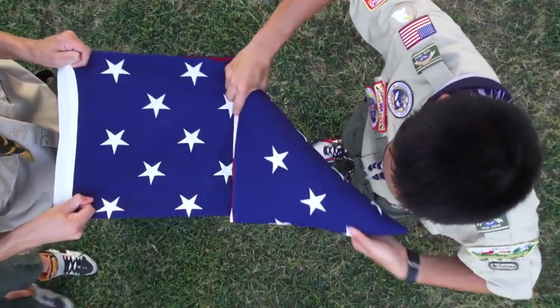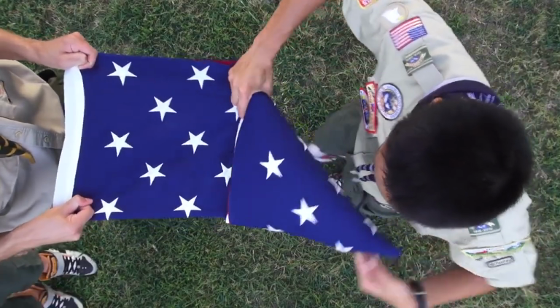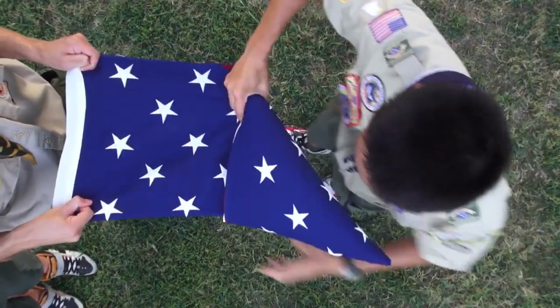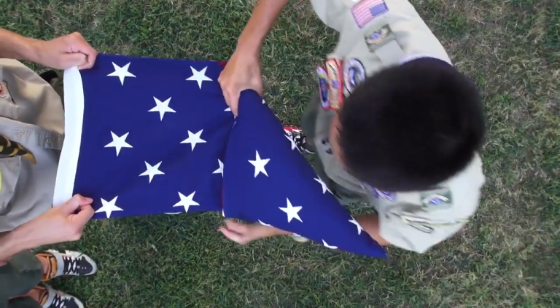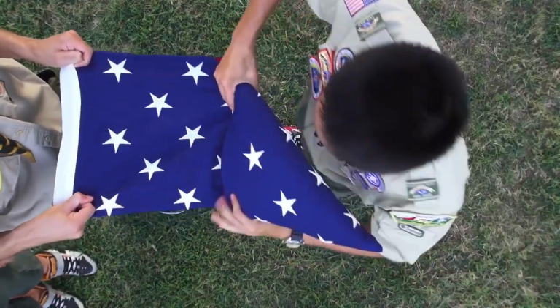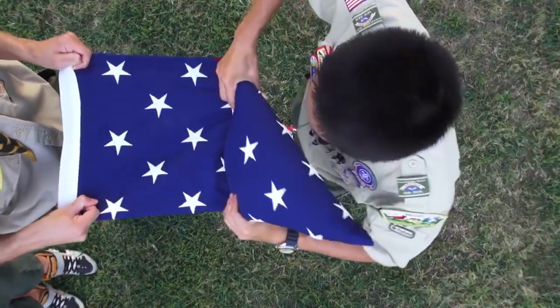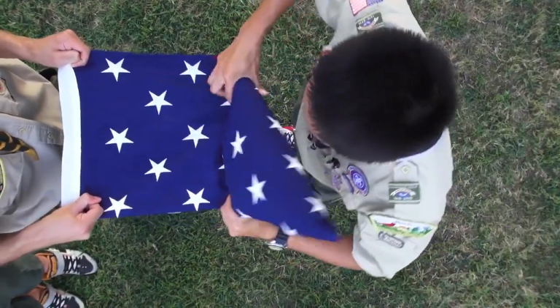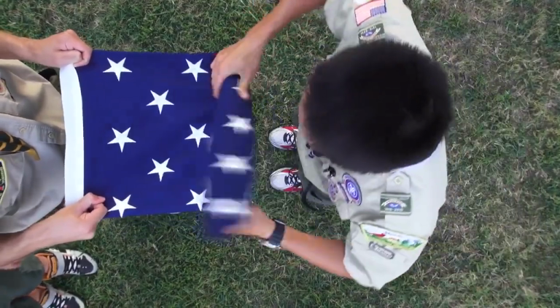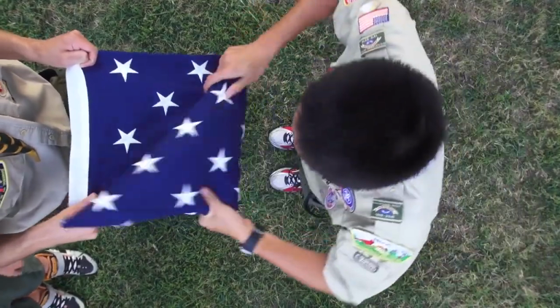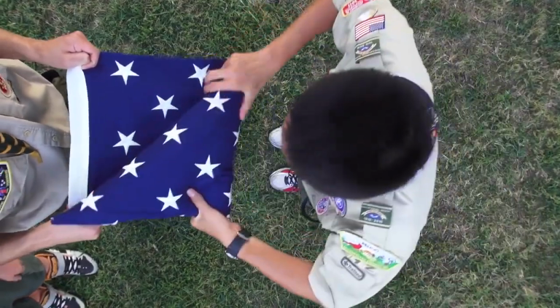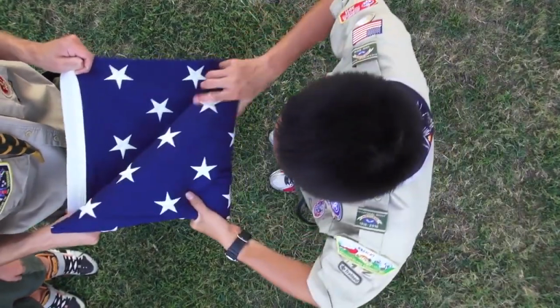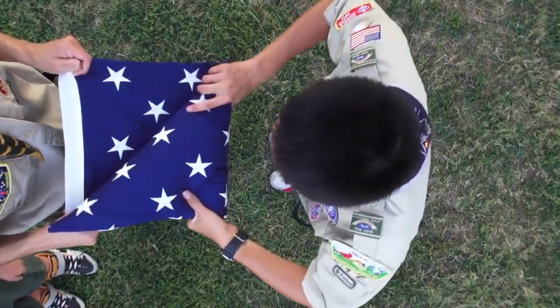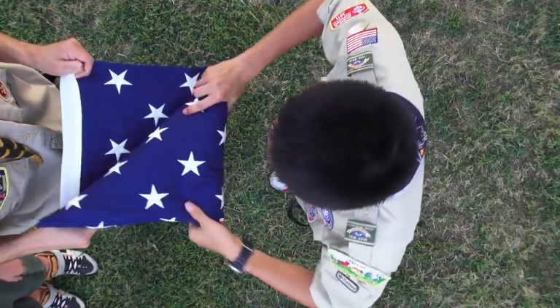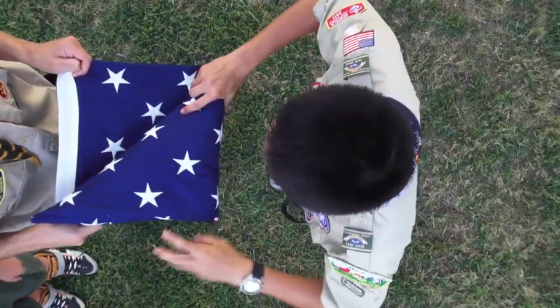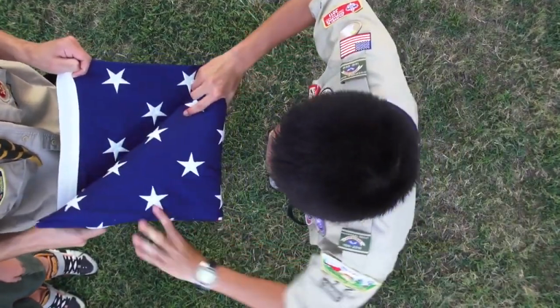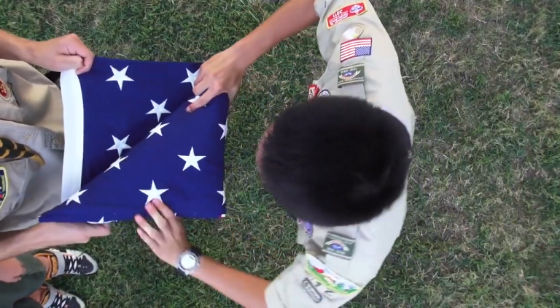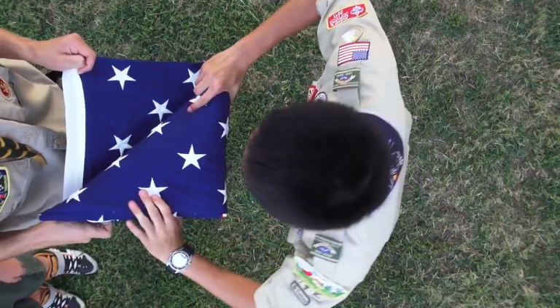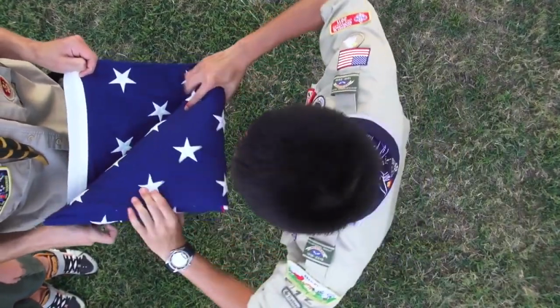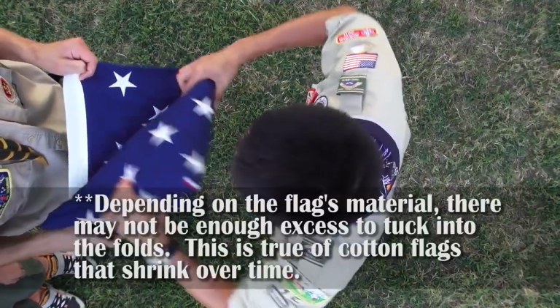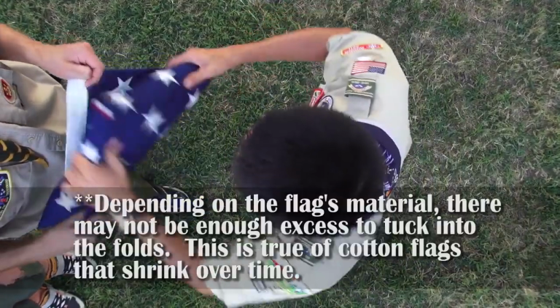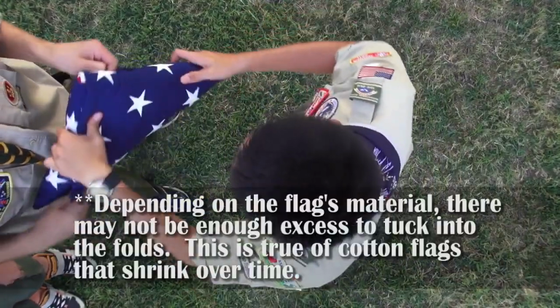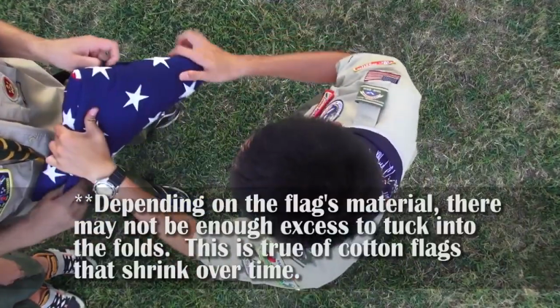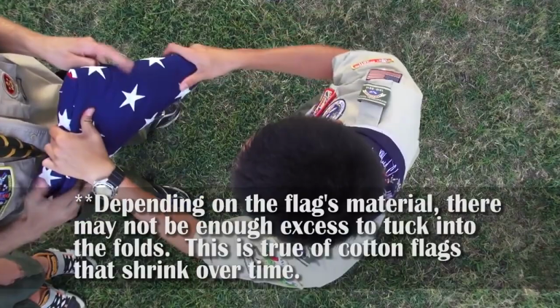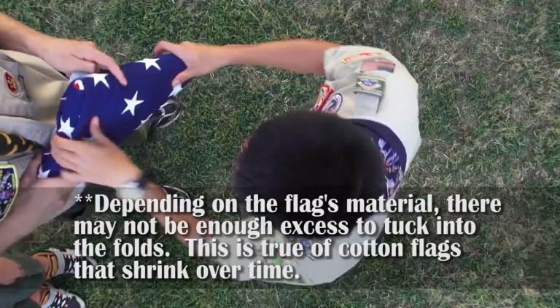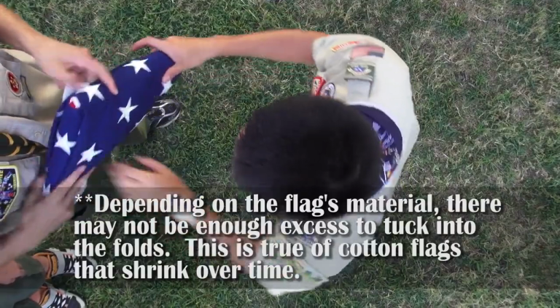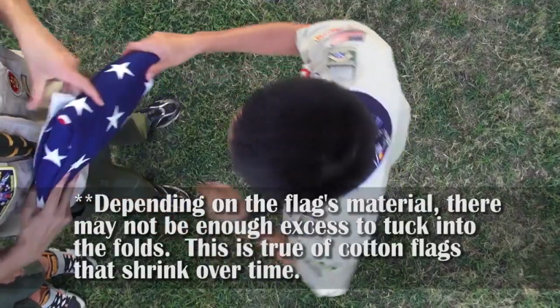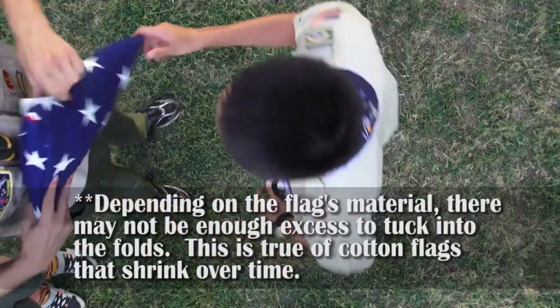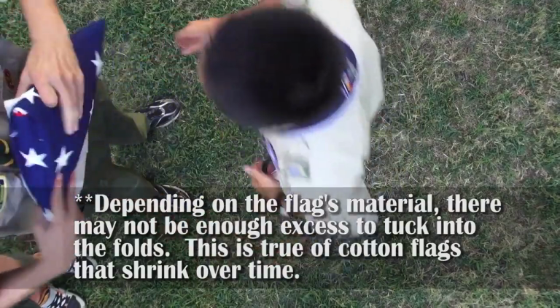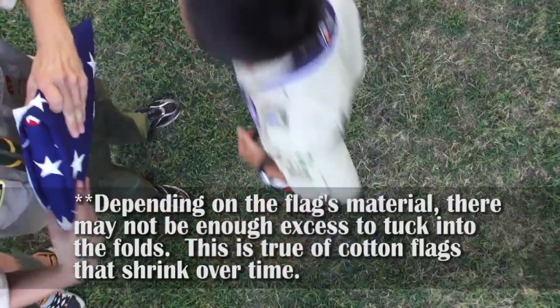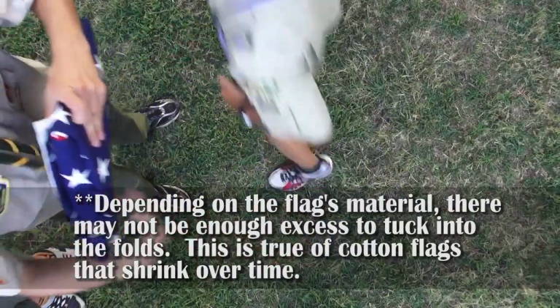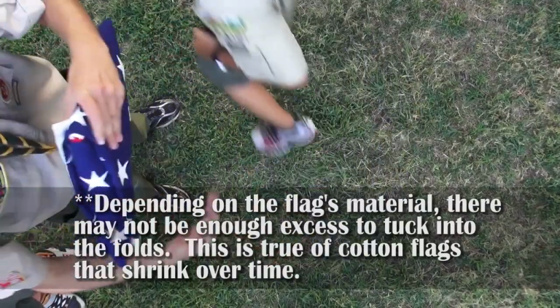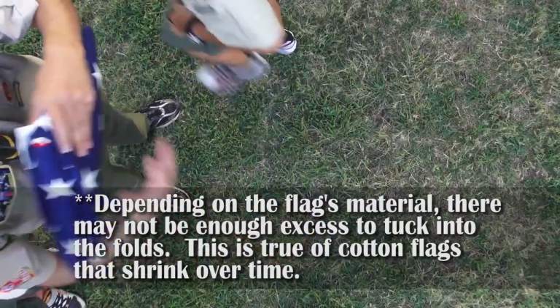Finally, tuck any excess flag and border into the folds to secure the triangle shape.